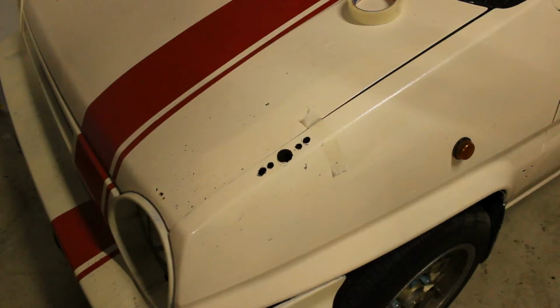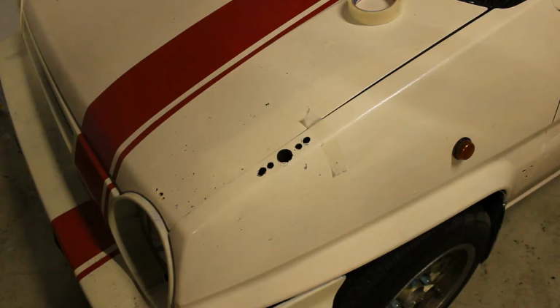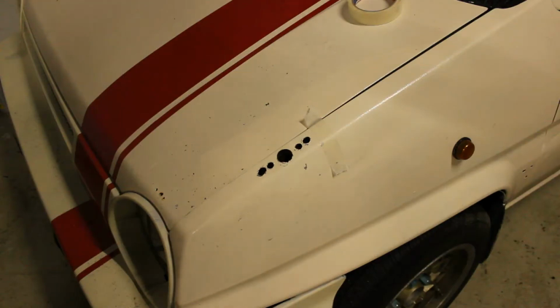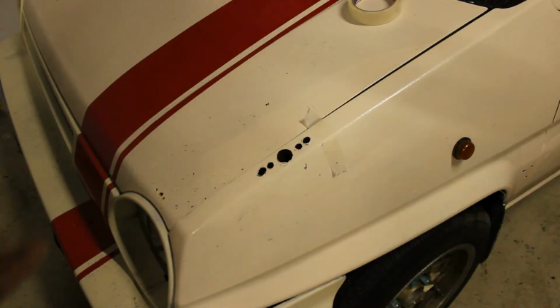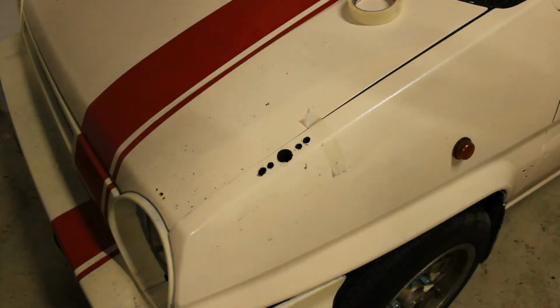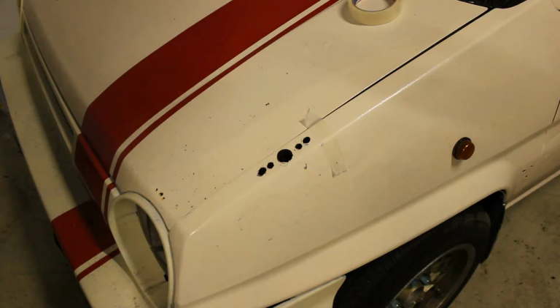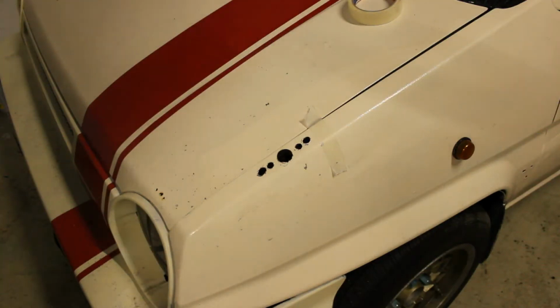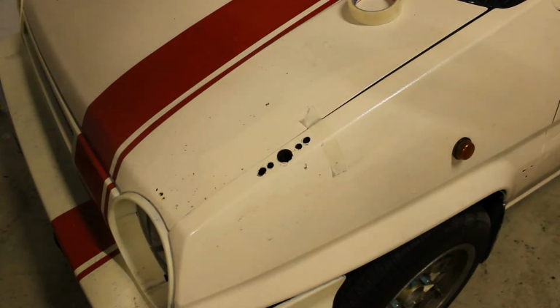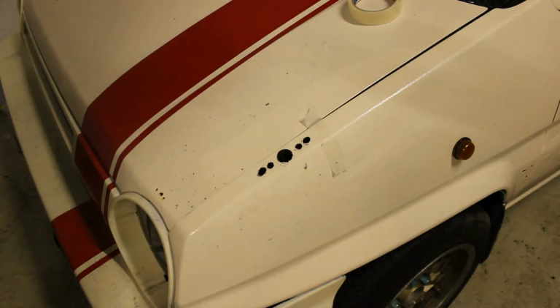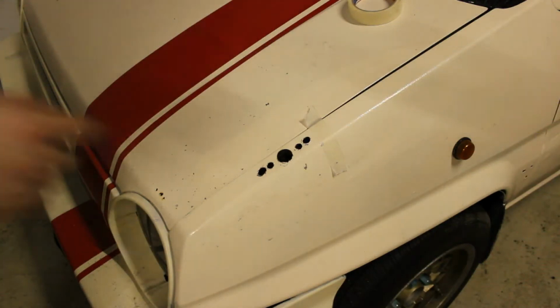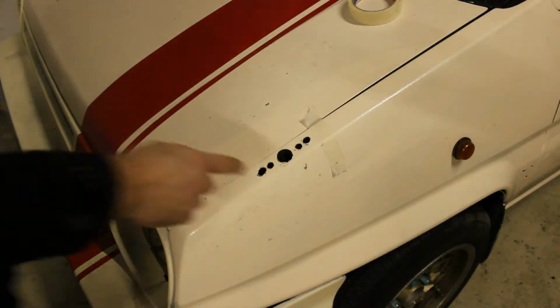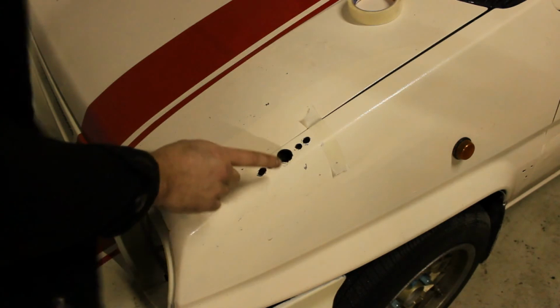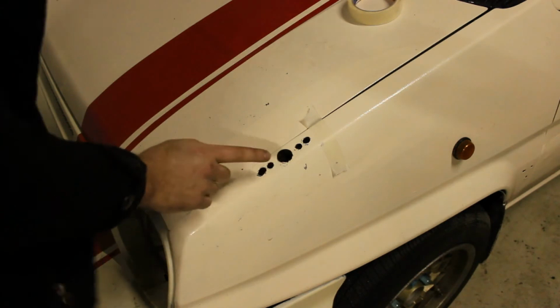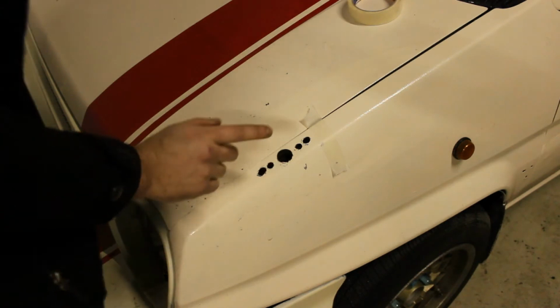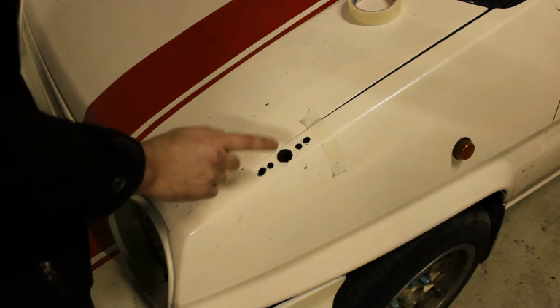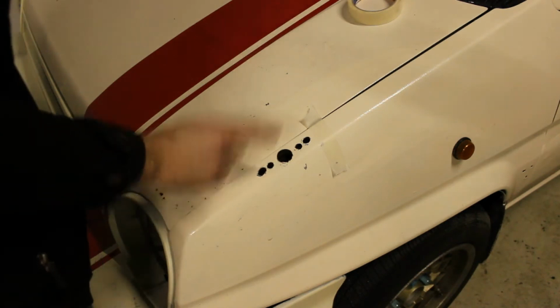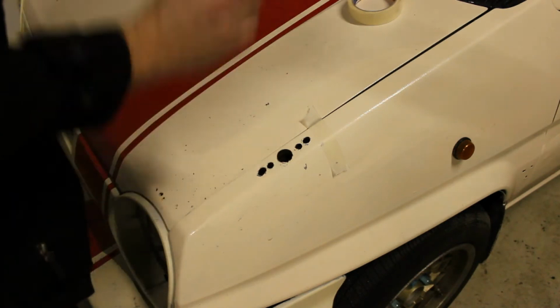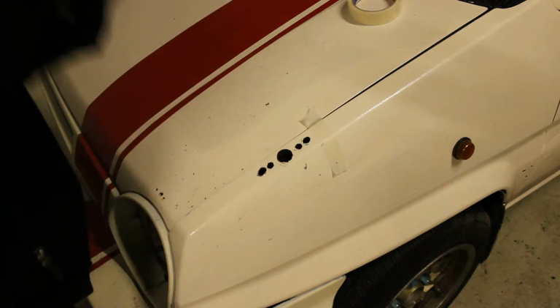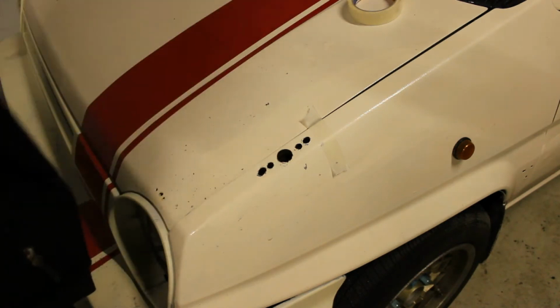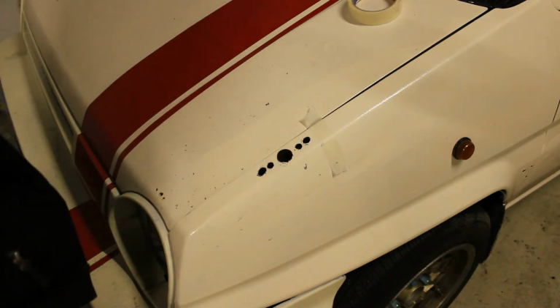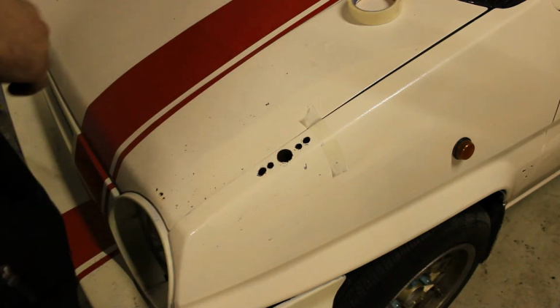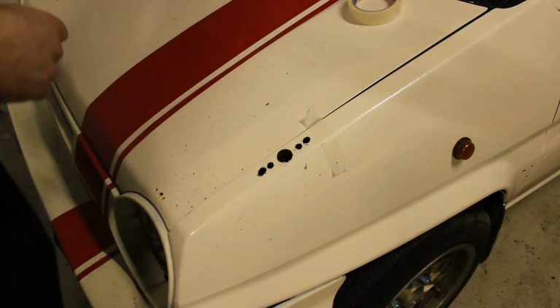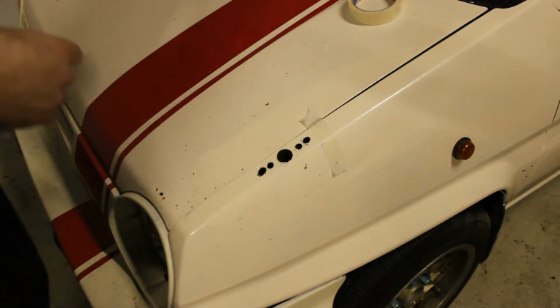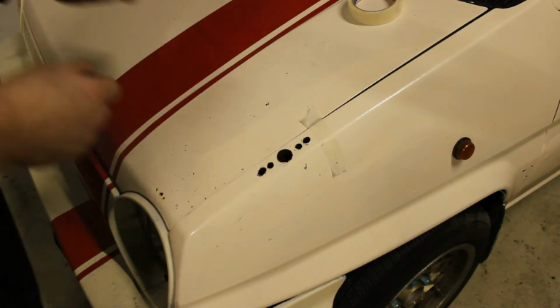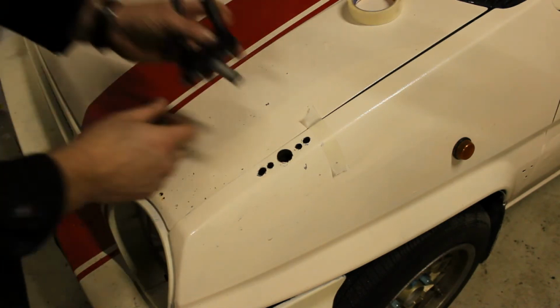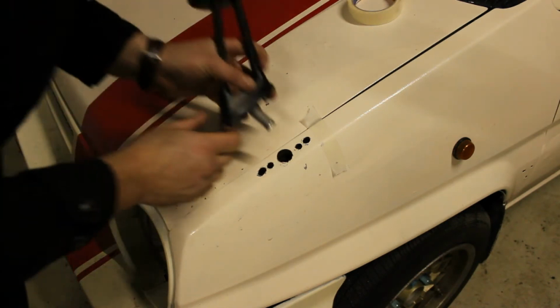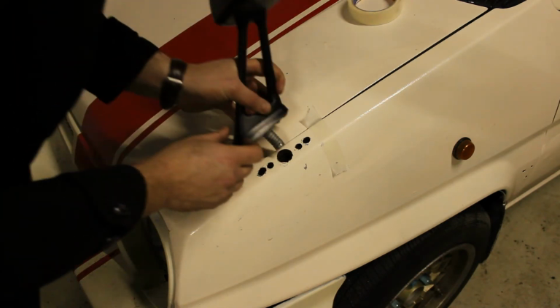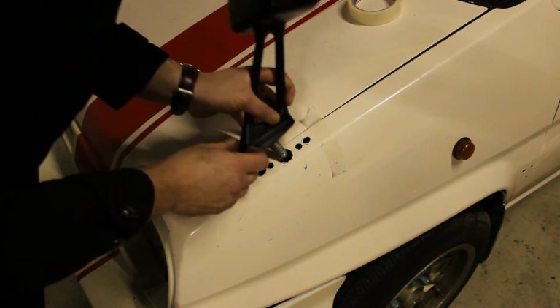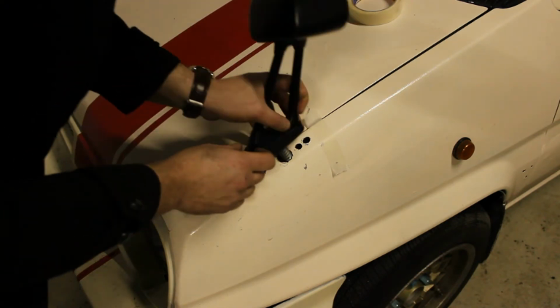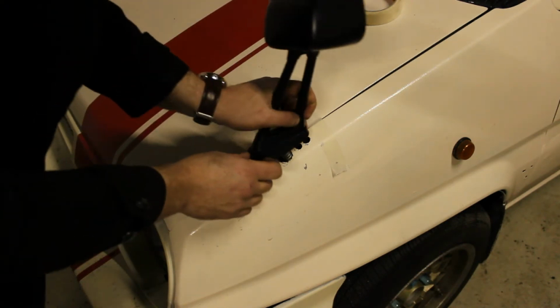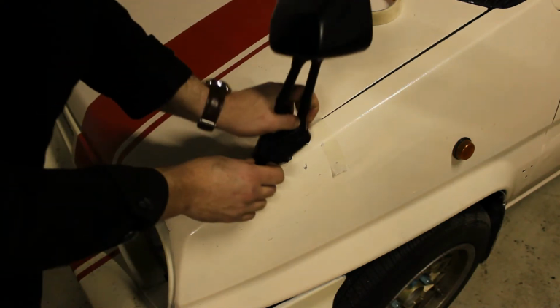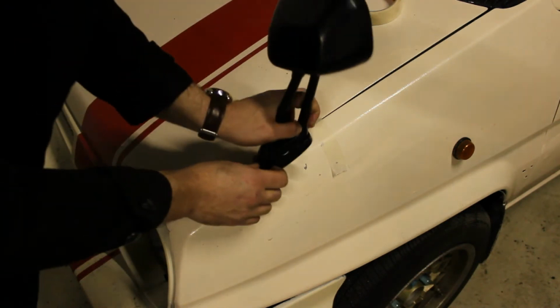Well, turns out they swapped the bases, so I had to make a nice extra hole, but now it's time to see if it fits.